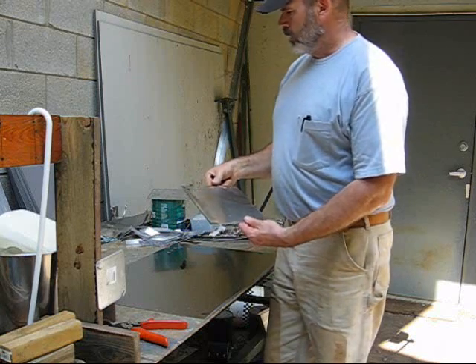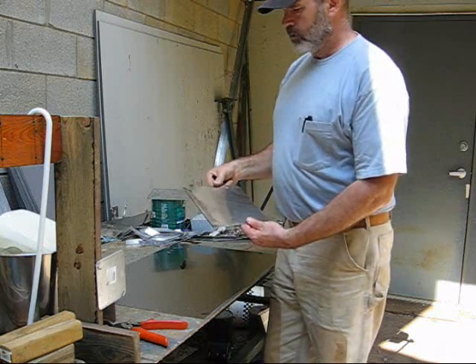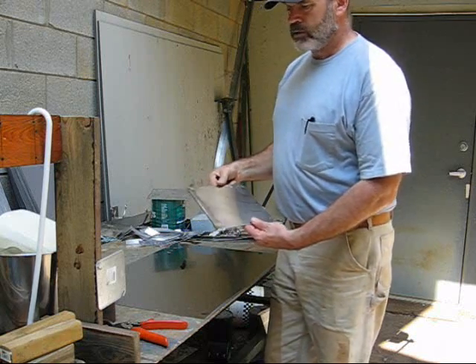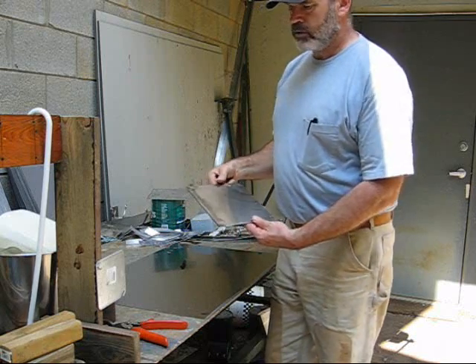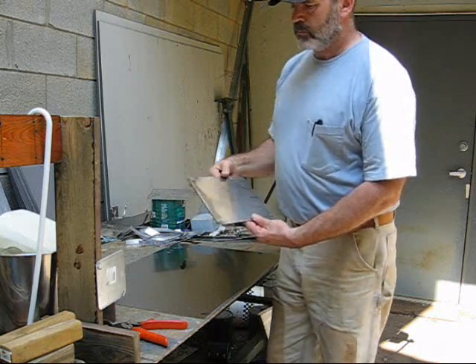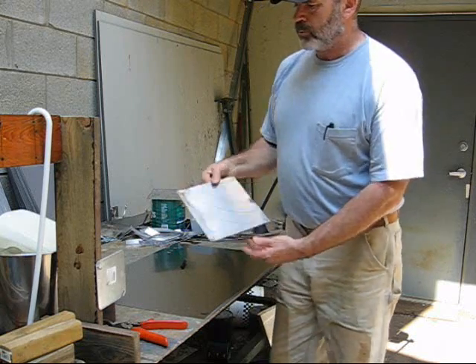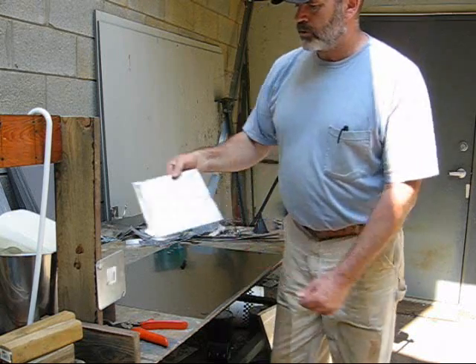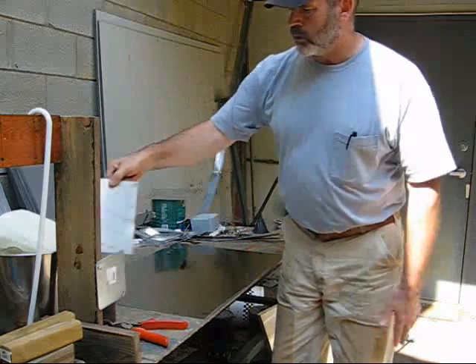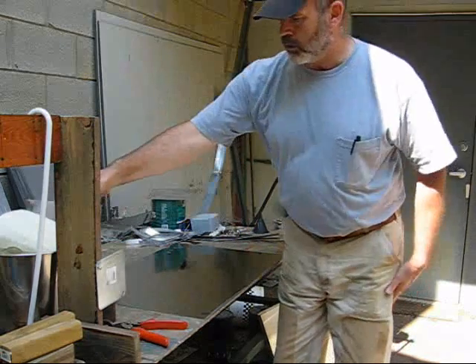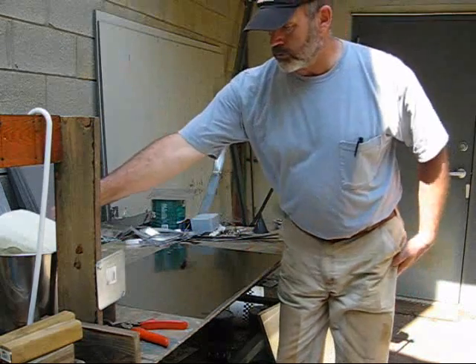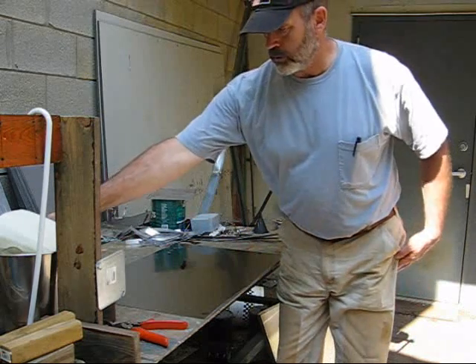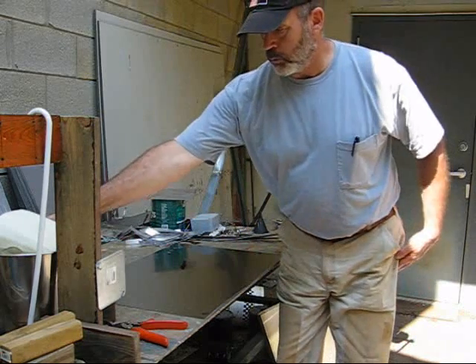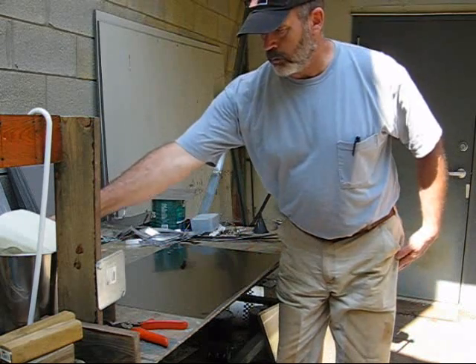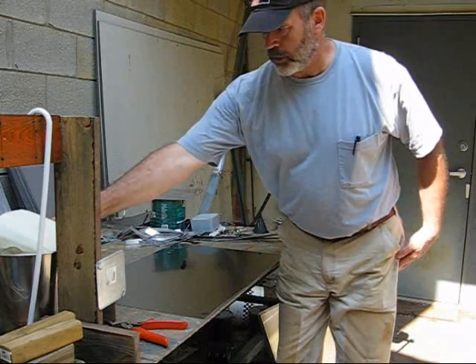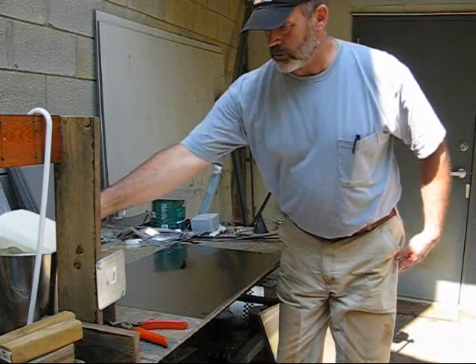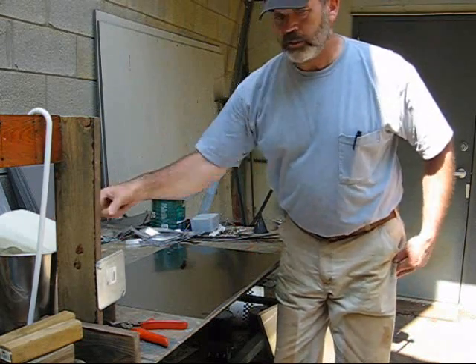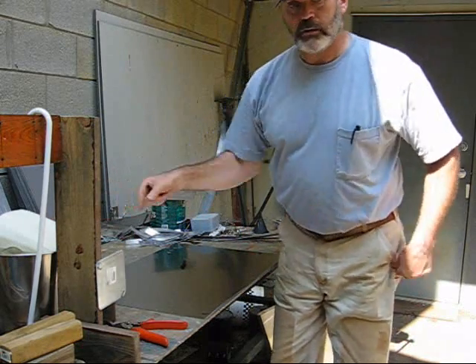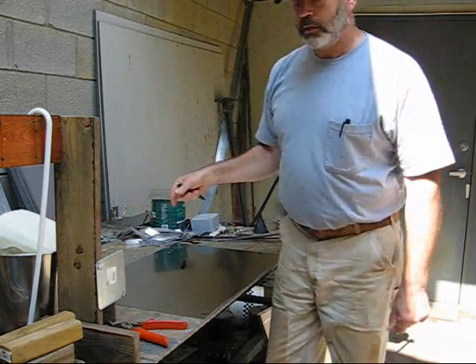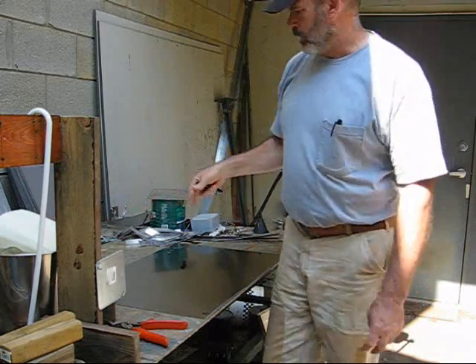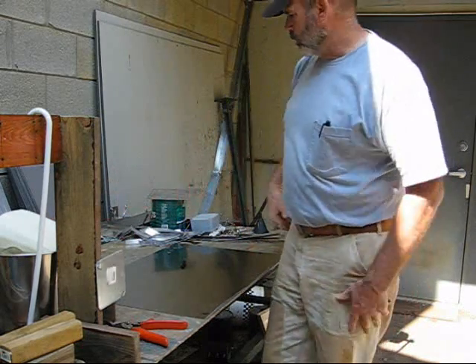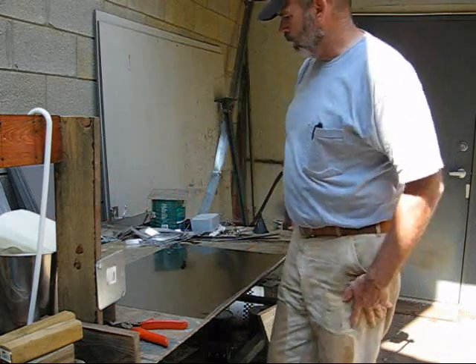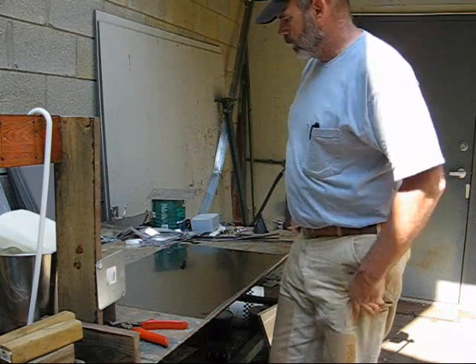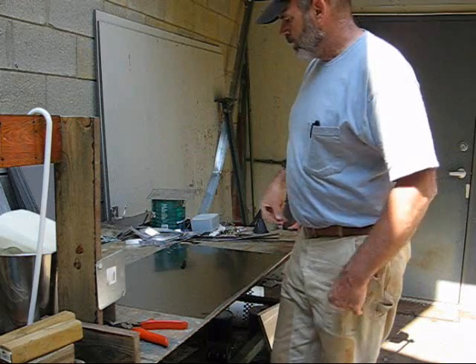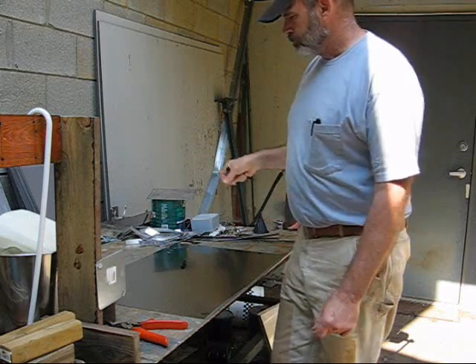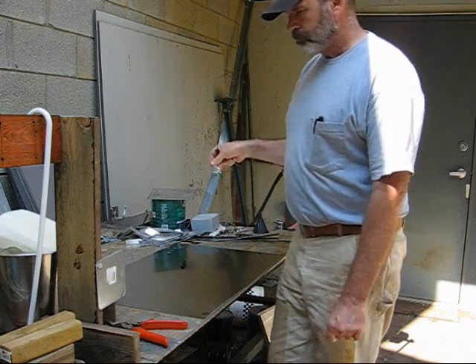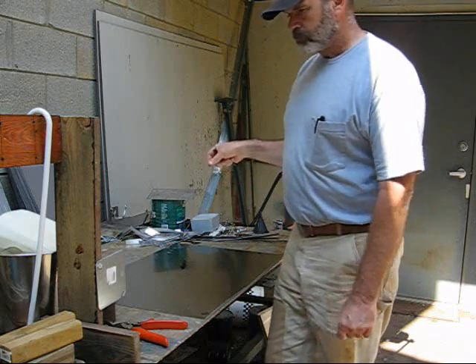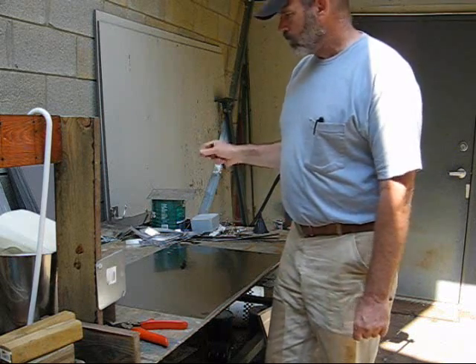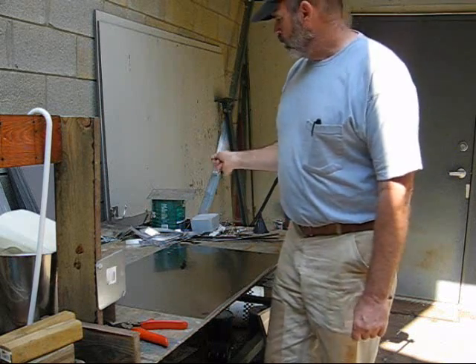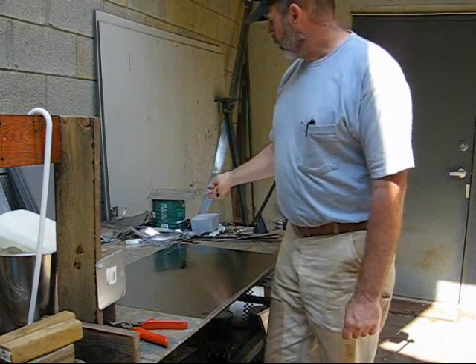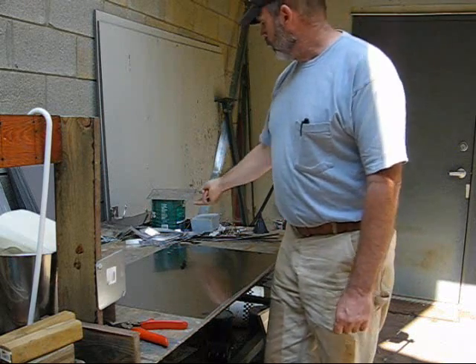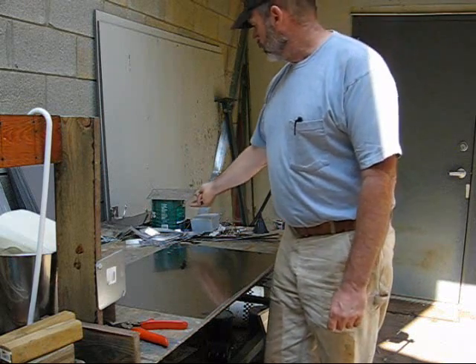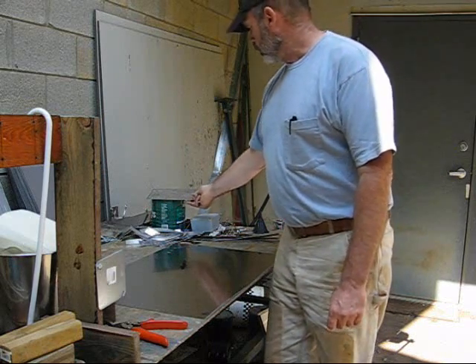This cell is going to be pretty small. There's going to be one positive plate and one negative plate with five neutrals.